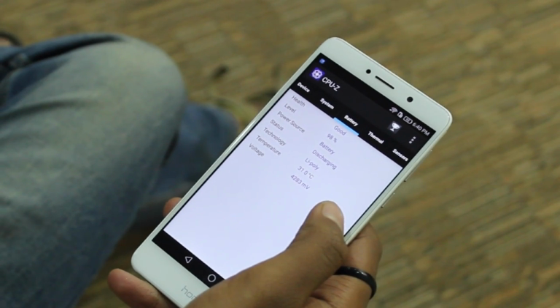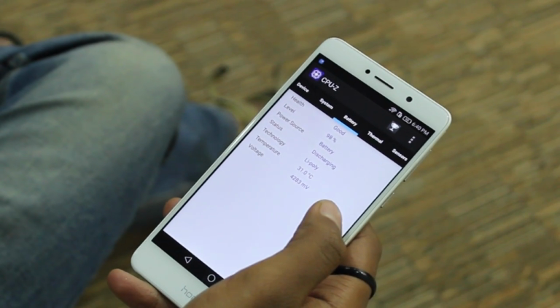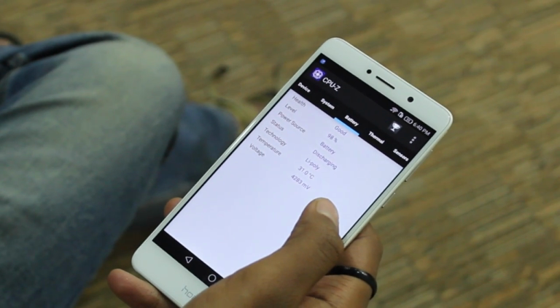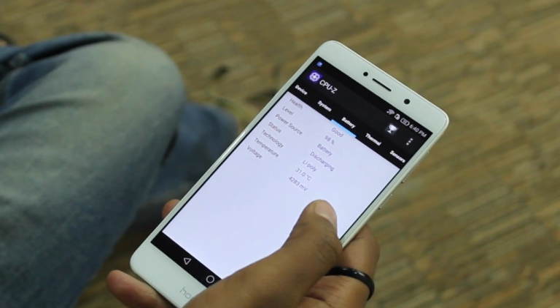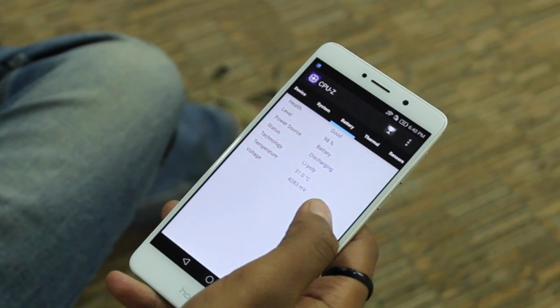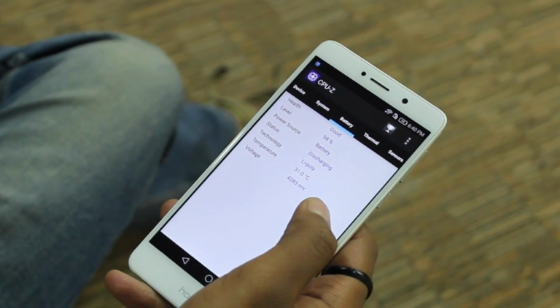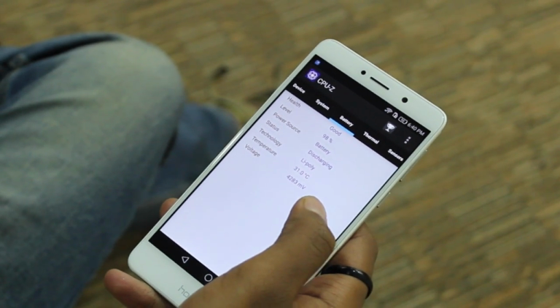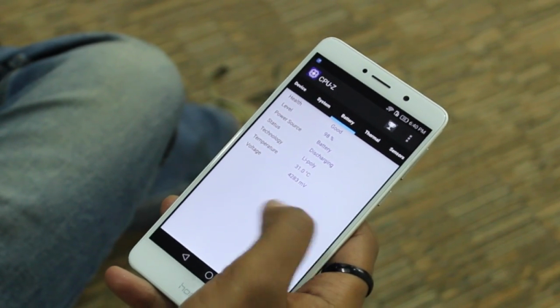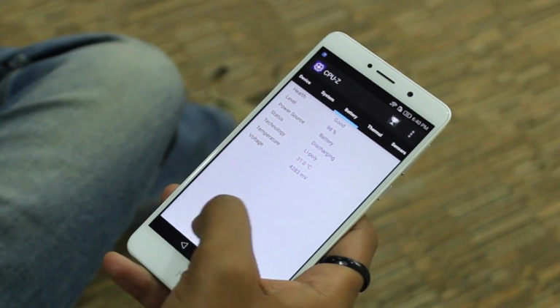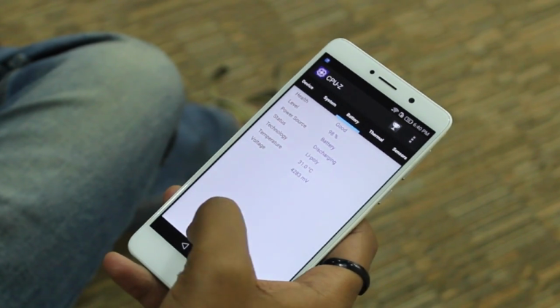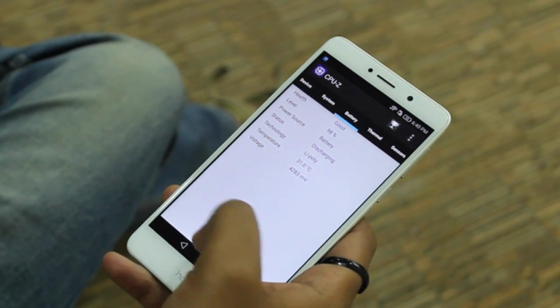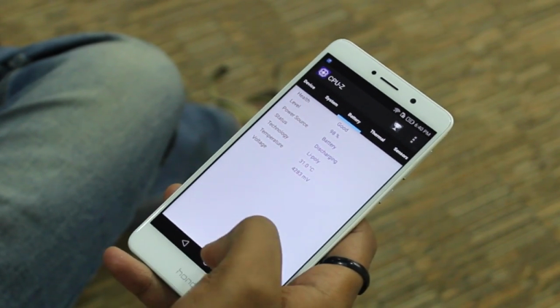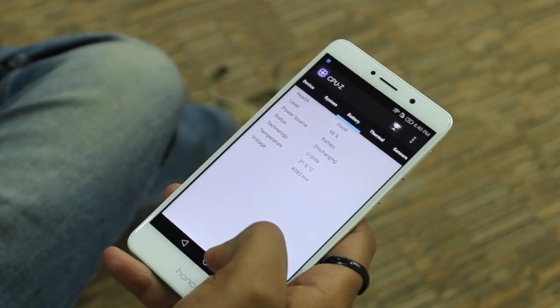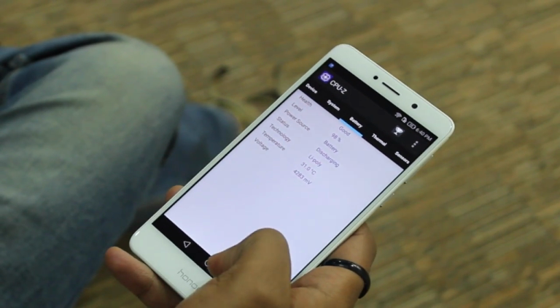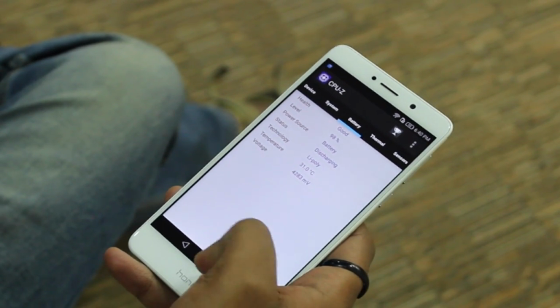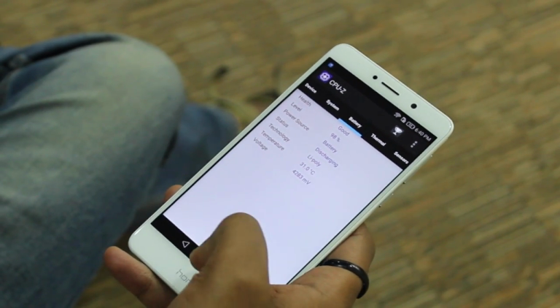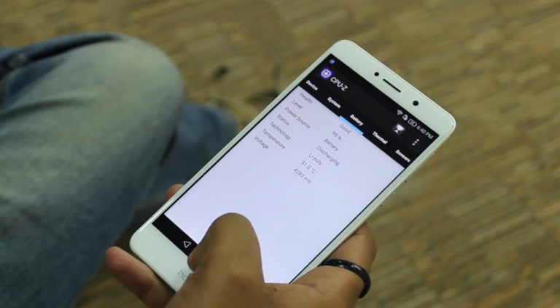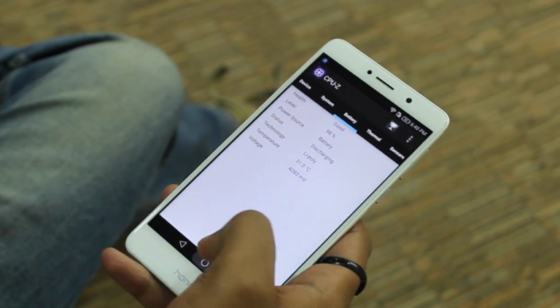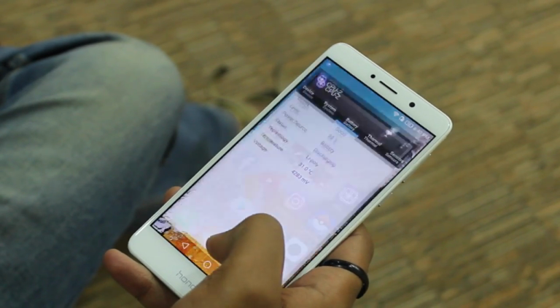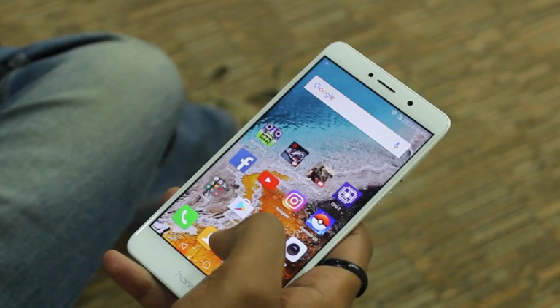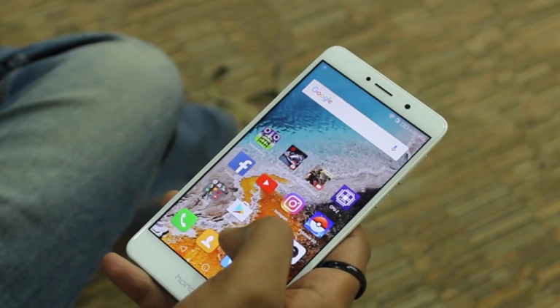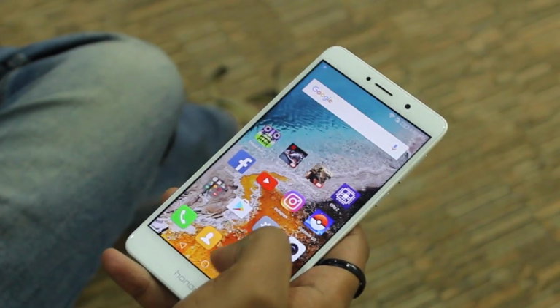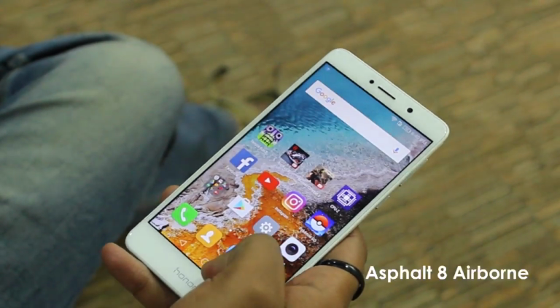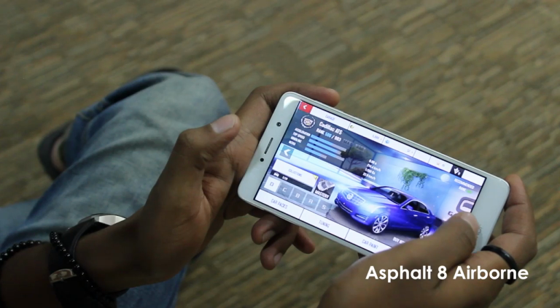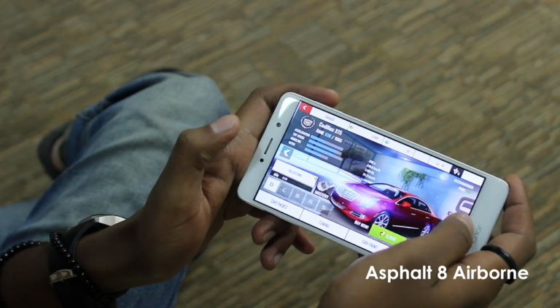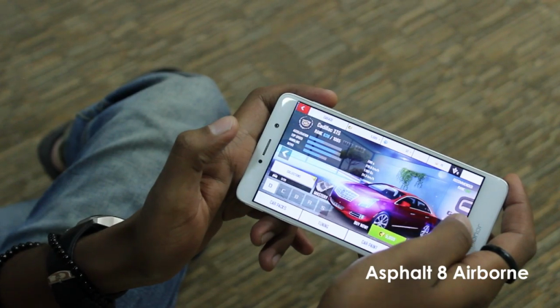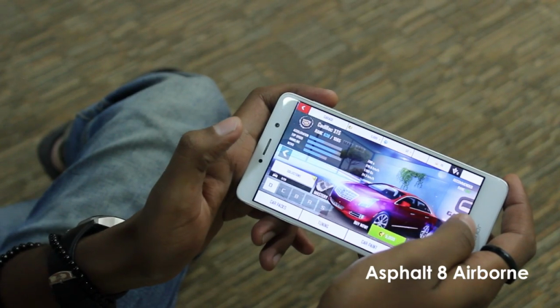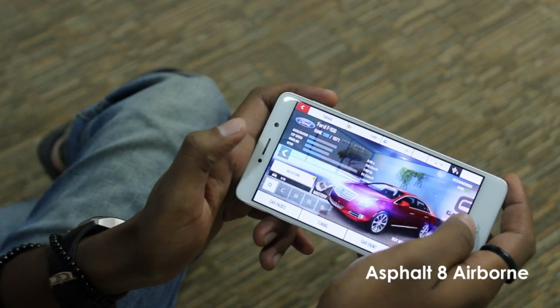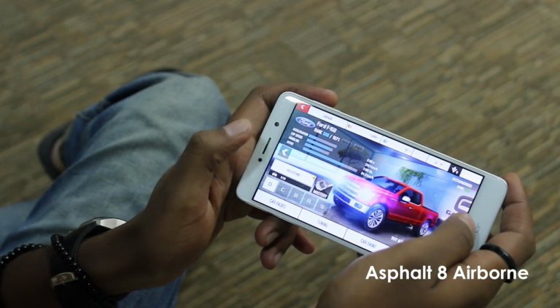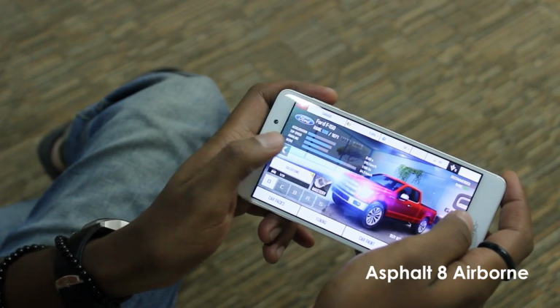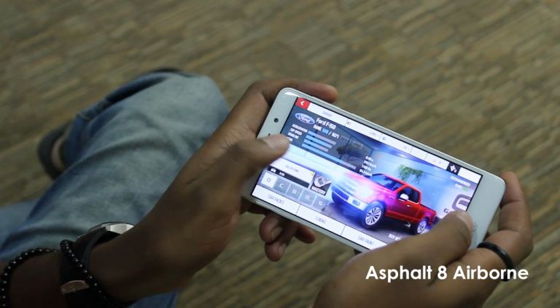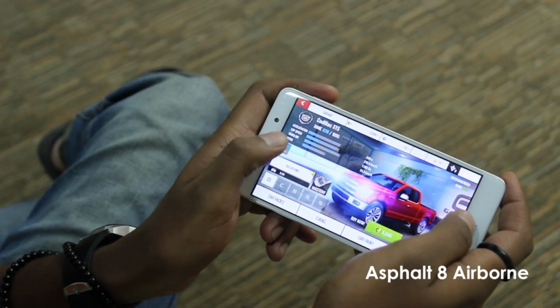The battery read 98% and the temperature was 31 degrees Celsius inside the testing environment.